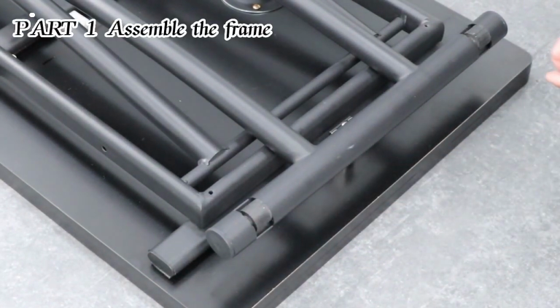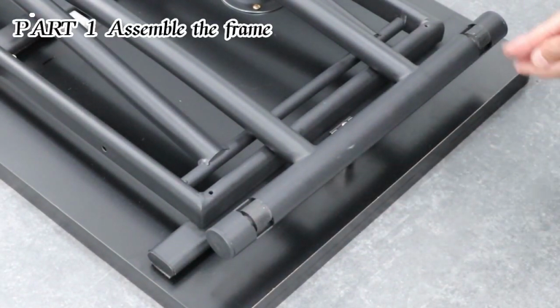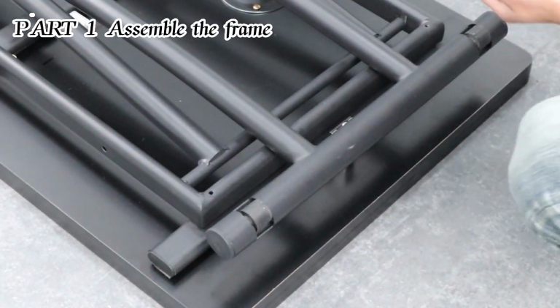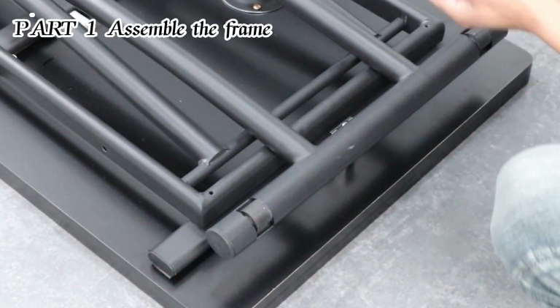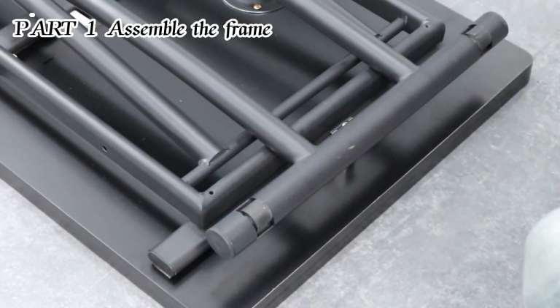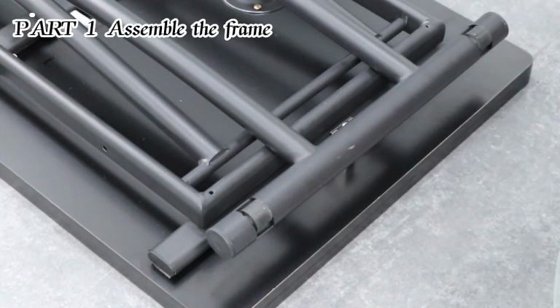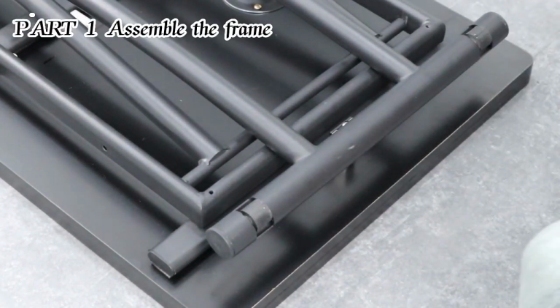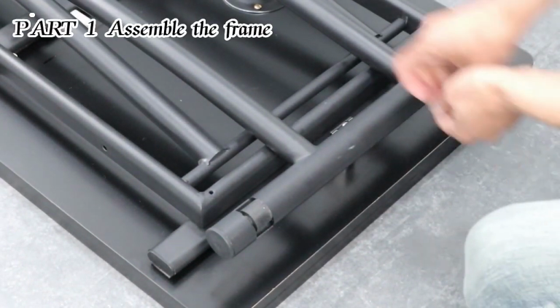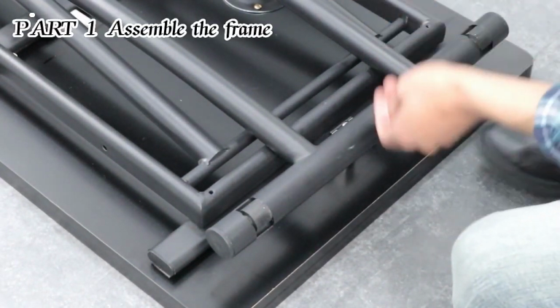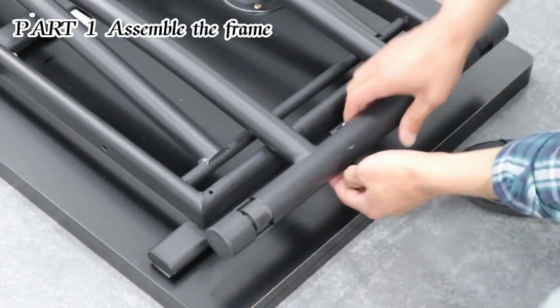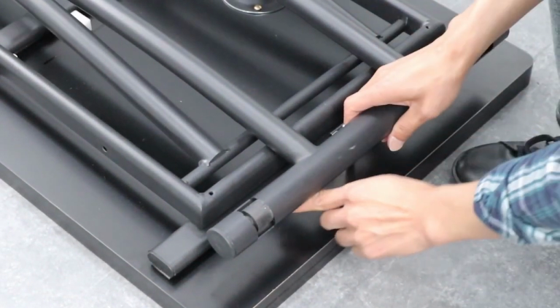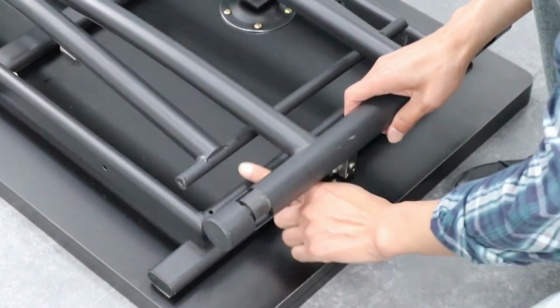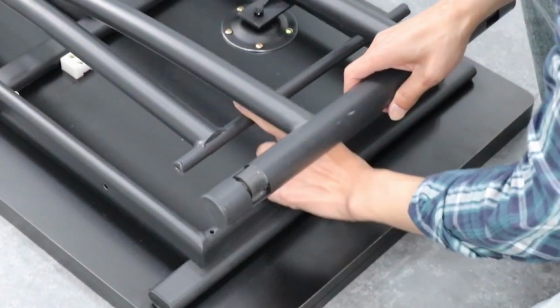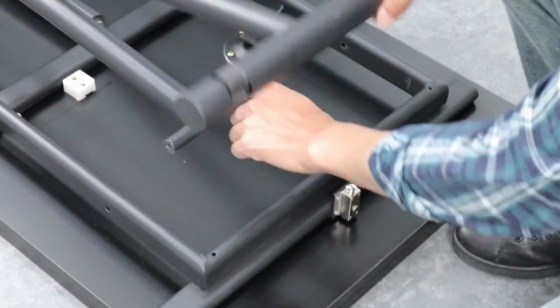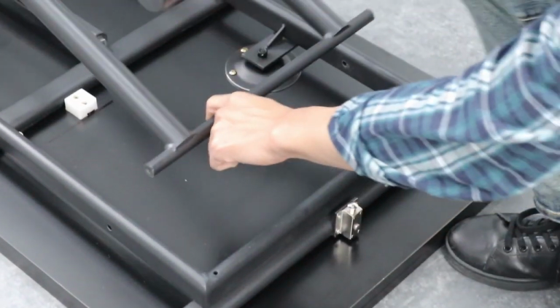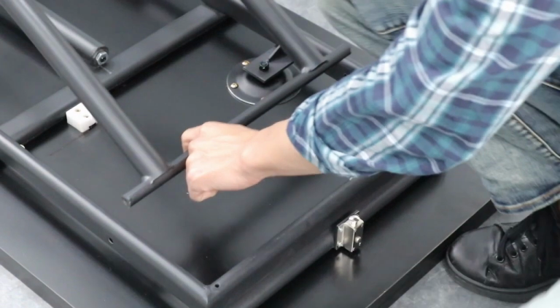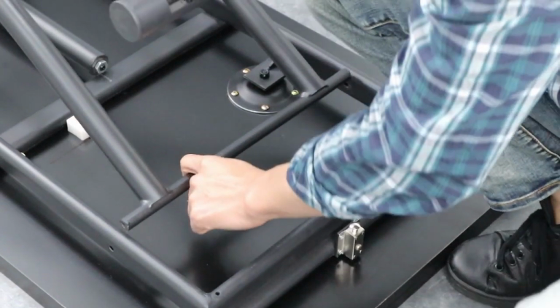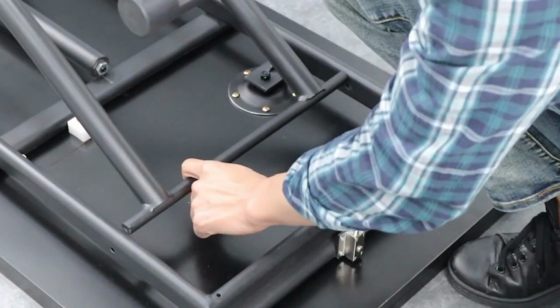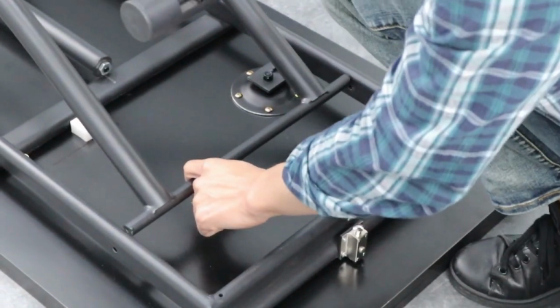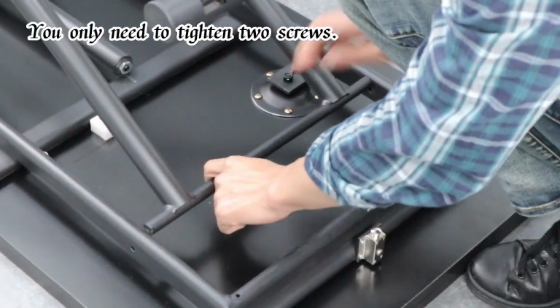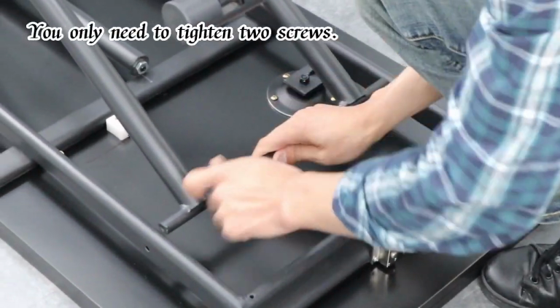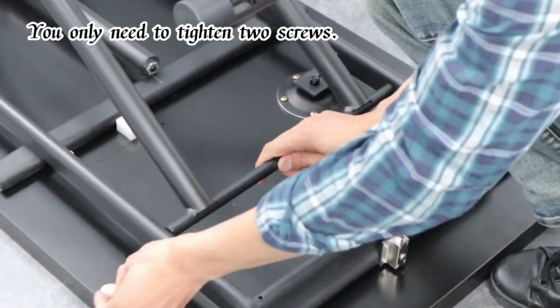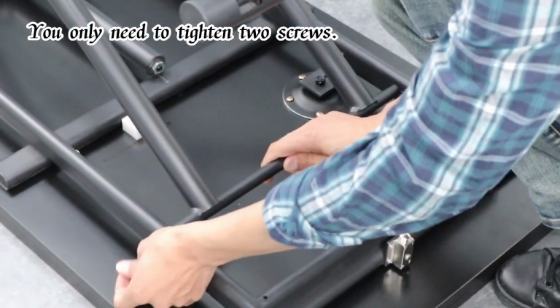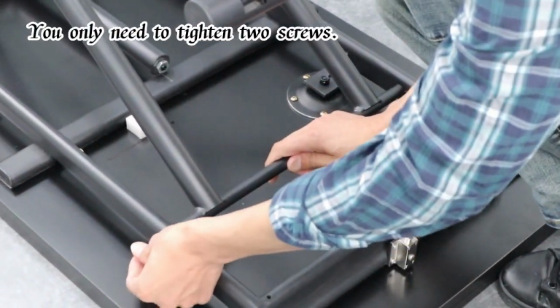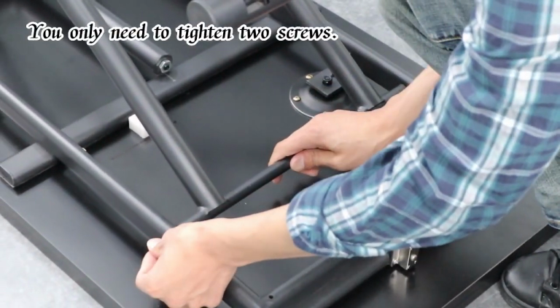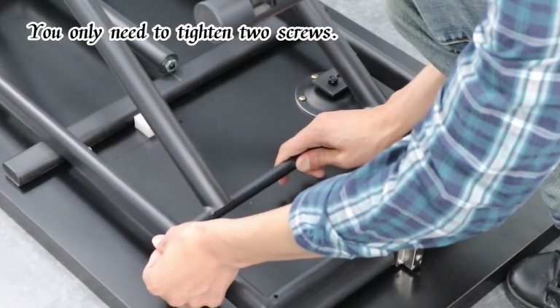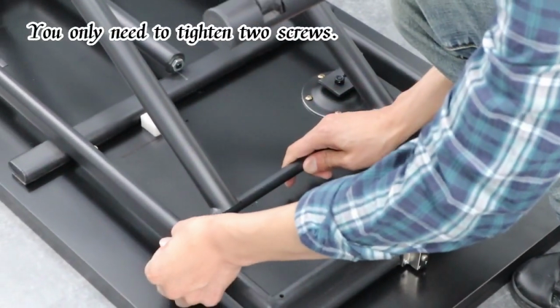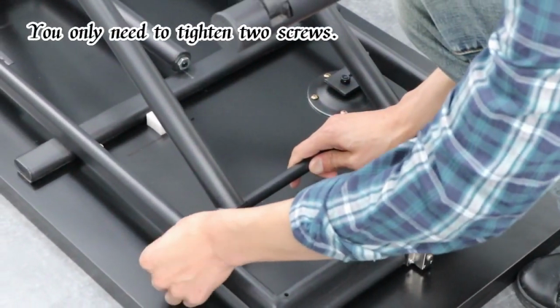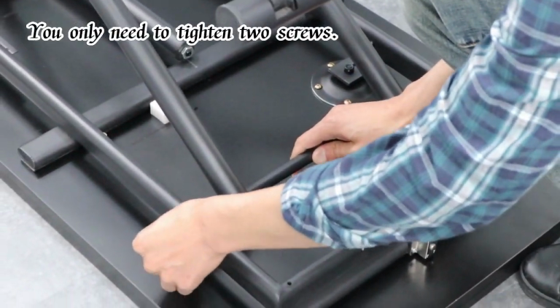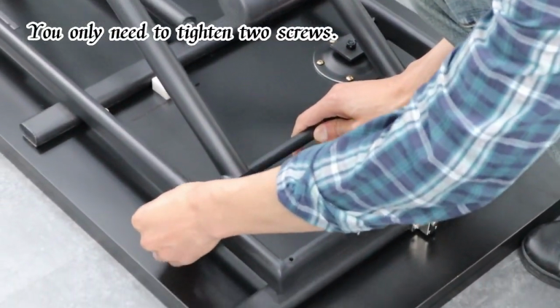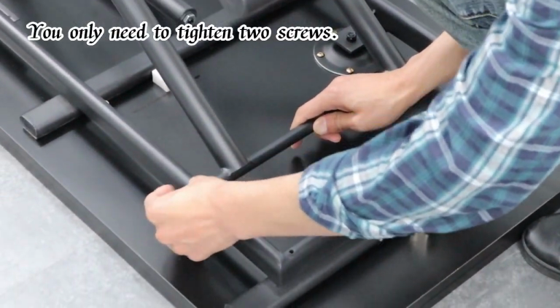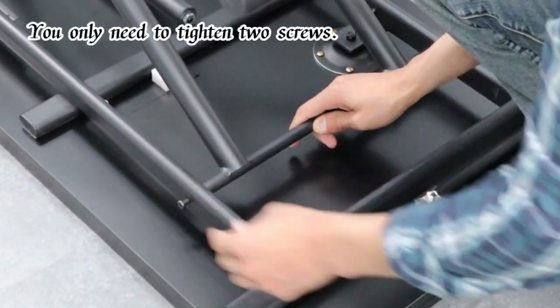Part 1: Assemble the frame. You only need to tighten two screws.